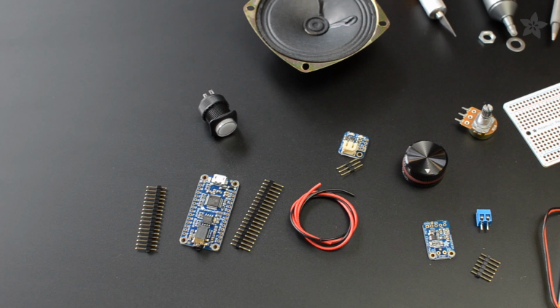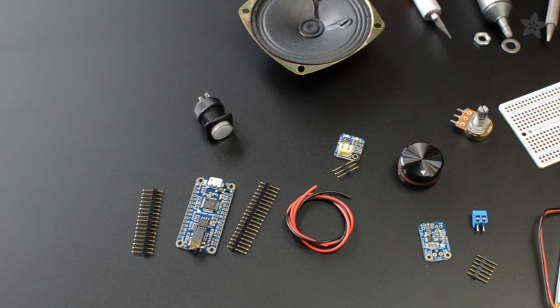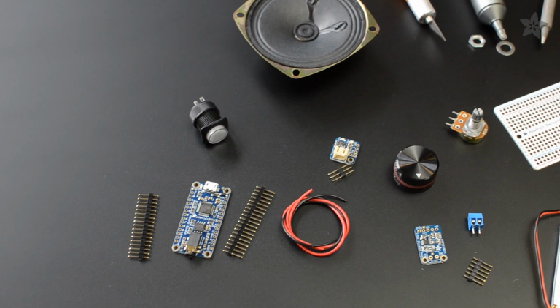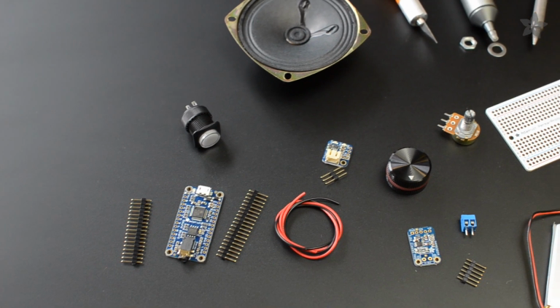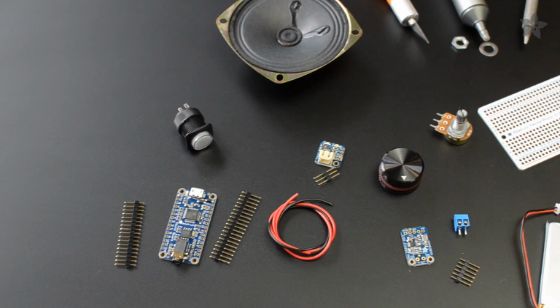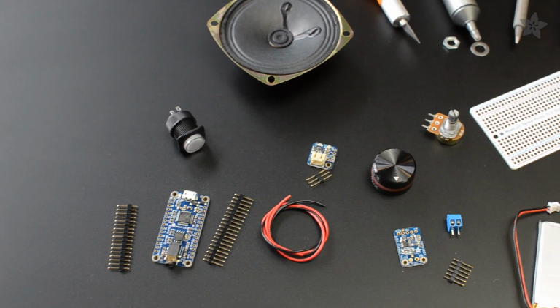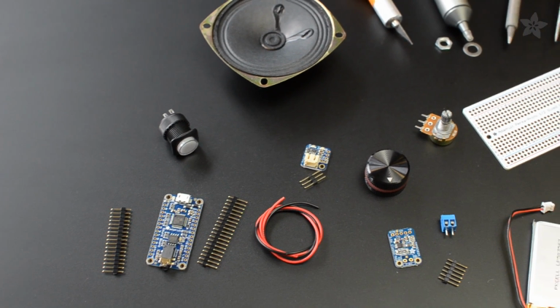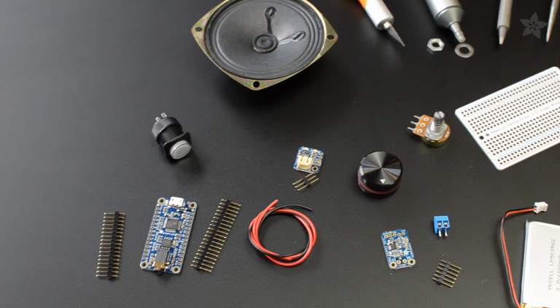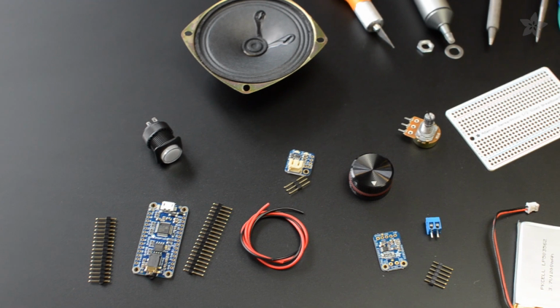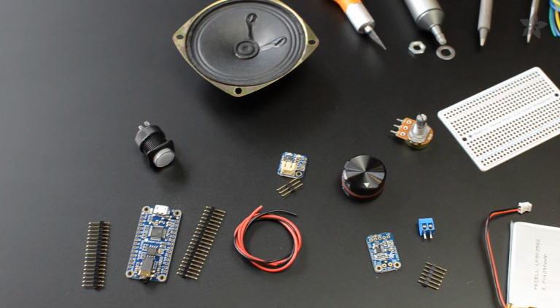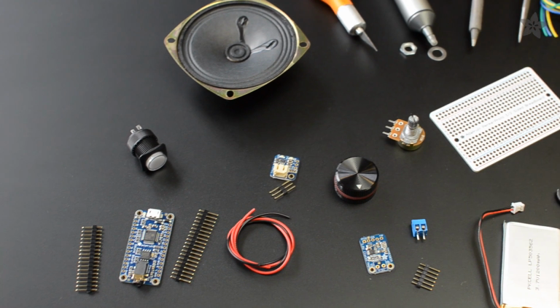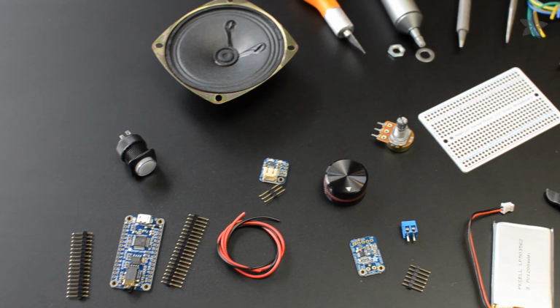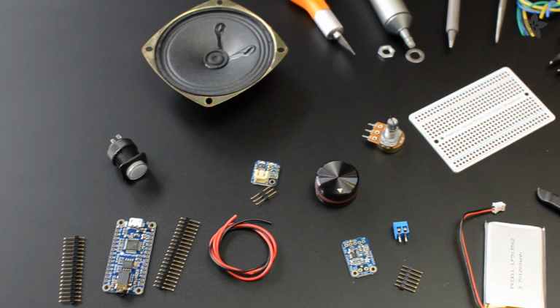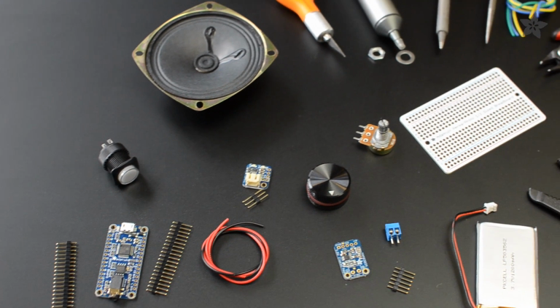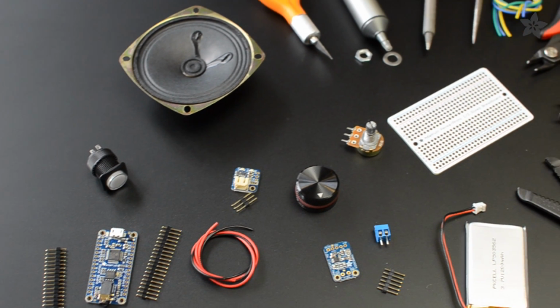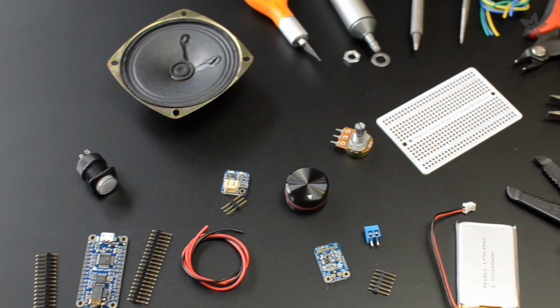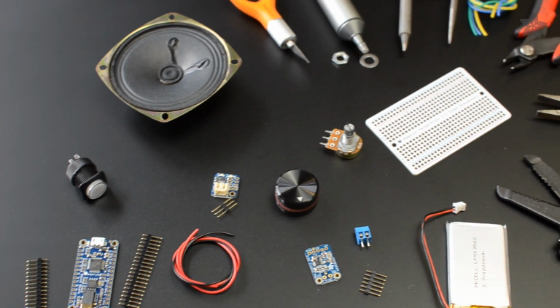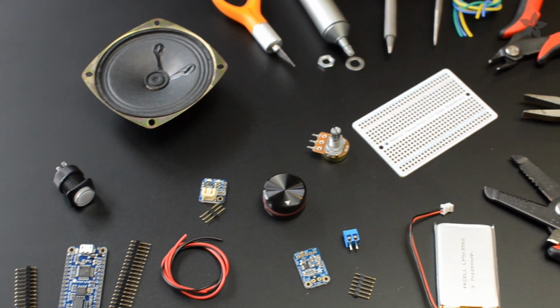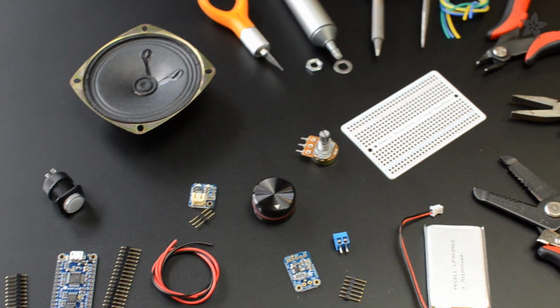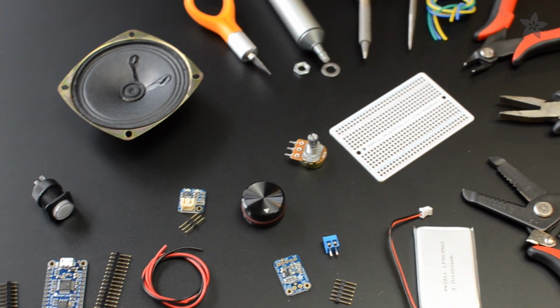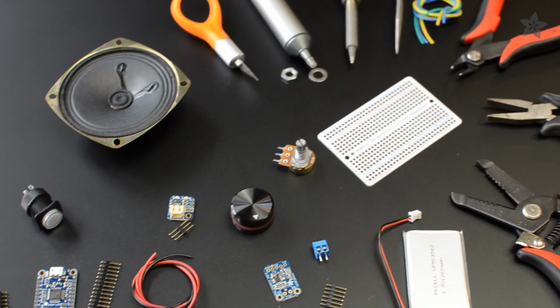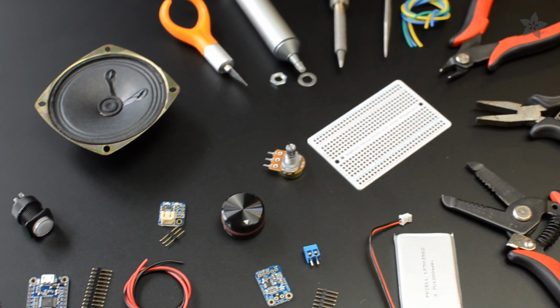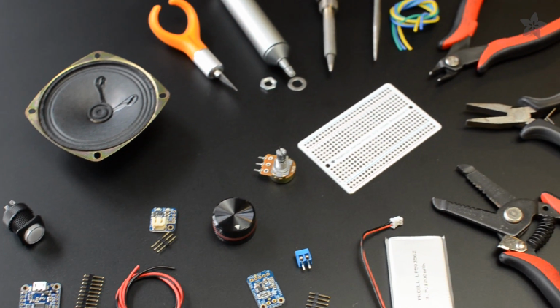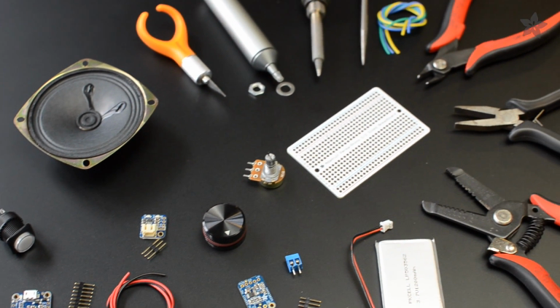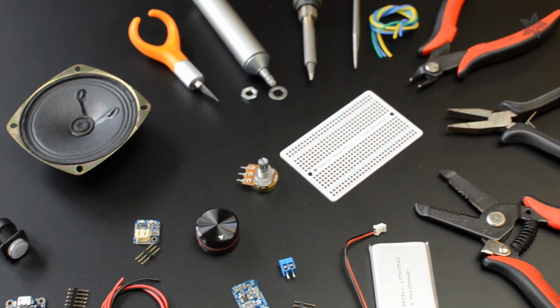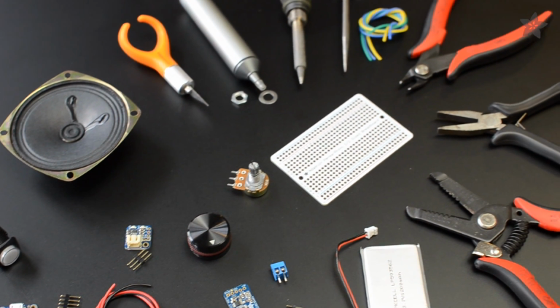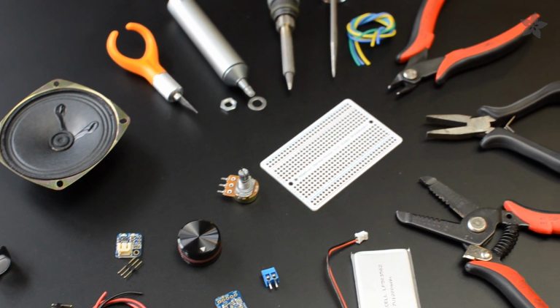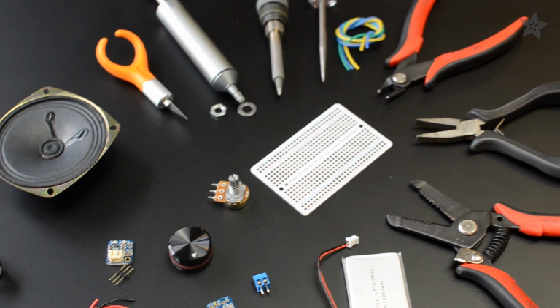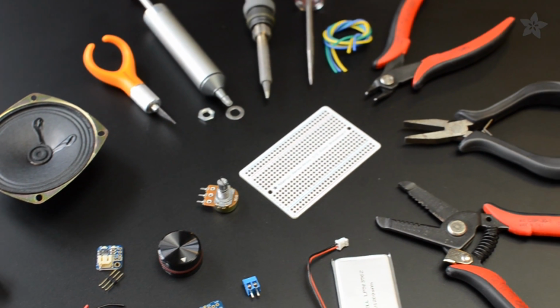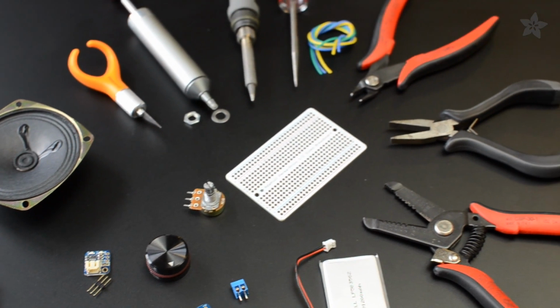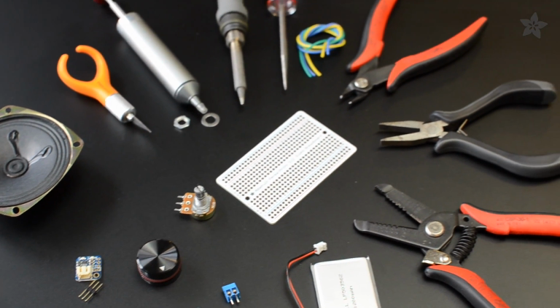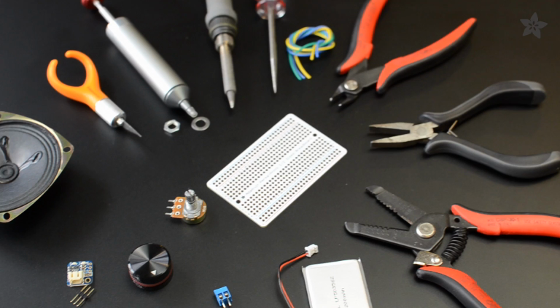You can get all the parts for this project in the shop on the Adafruit site, and the complete step-by-step tutorial is at the link in the description.